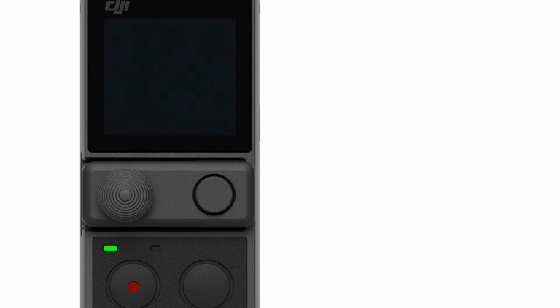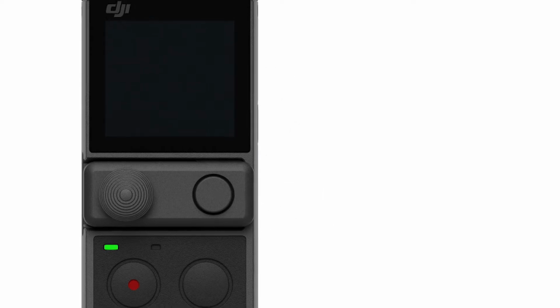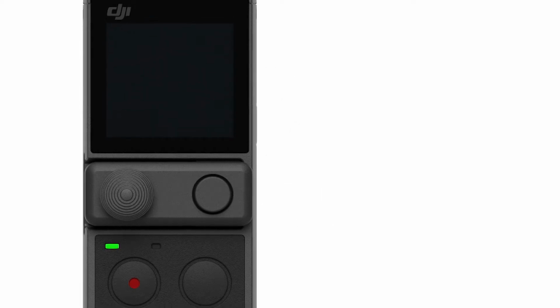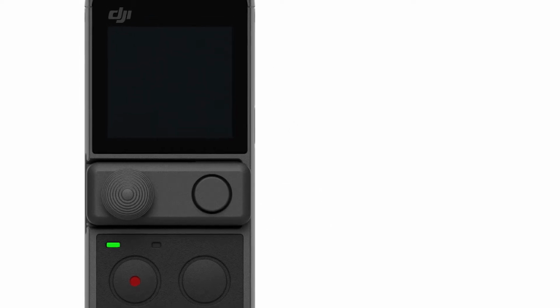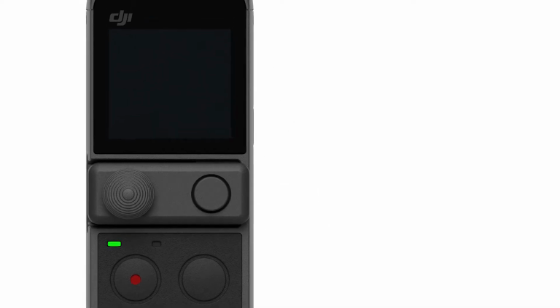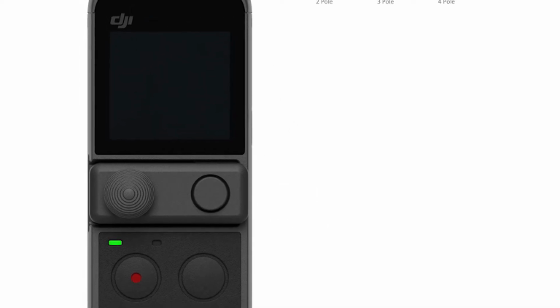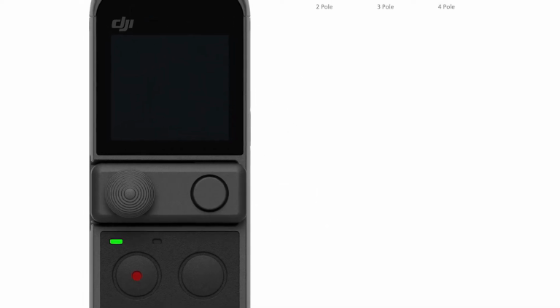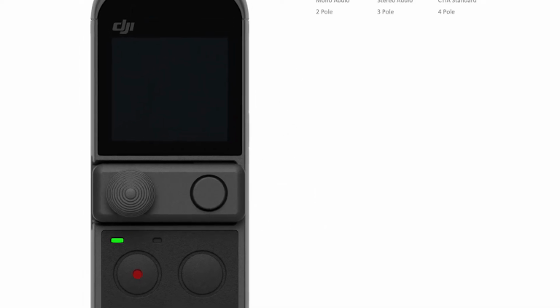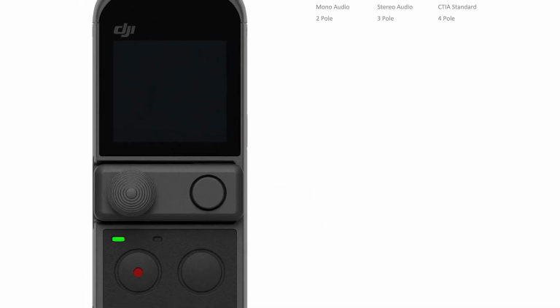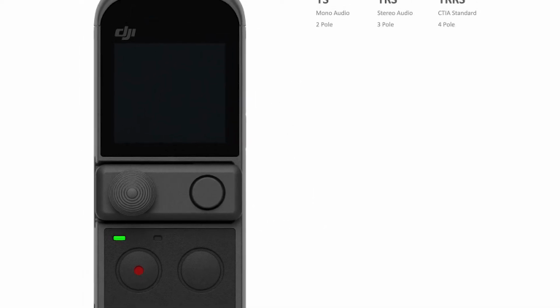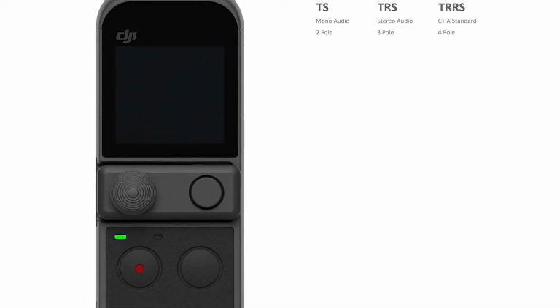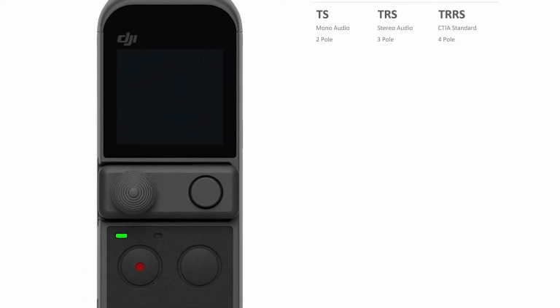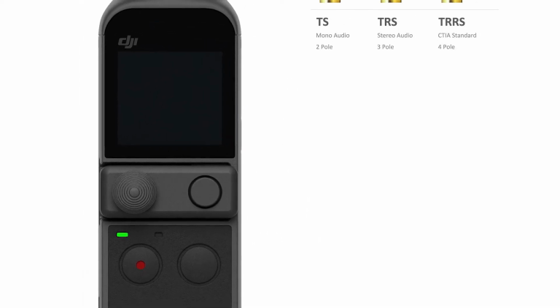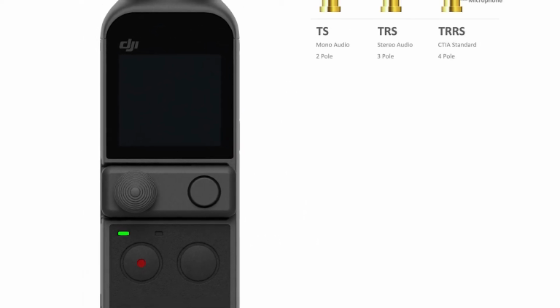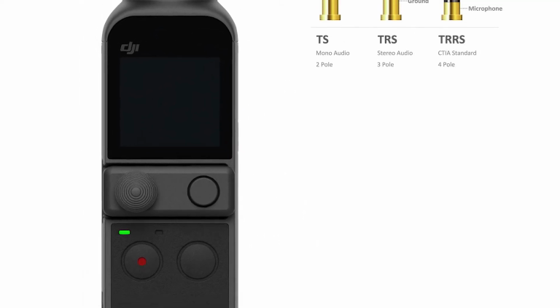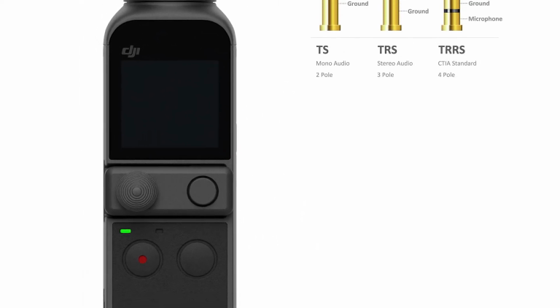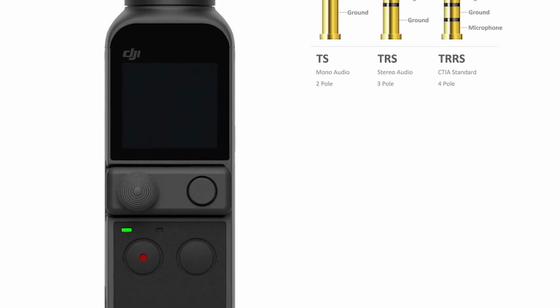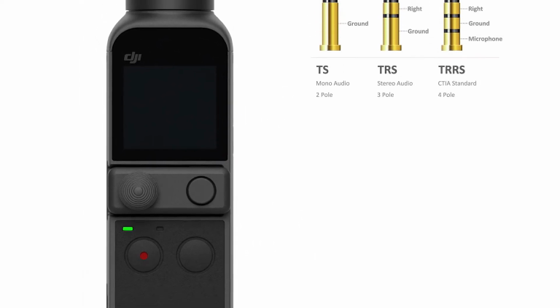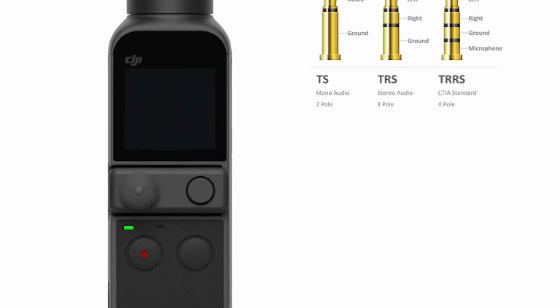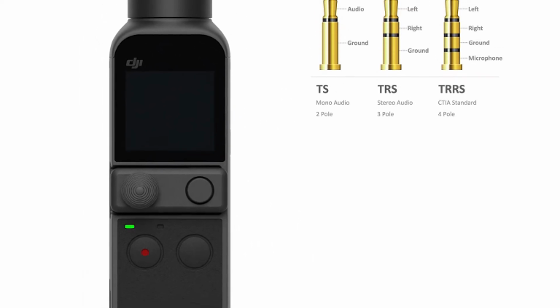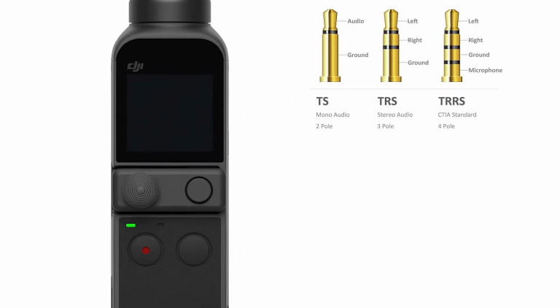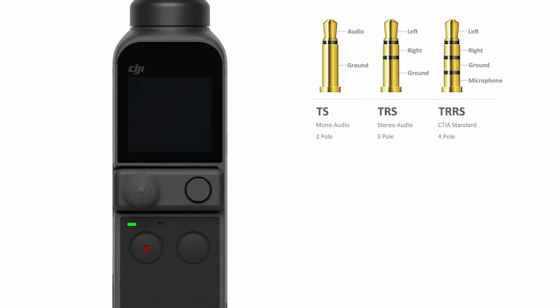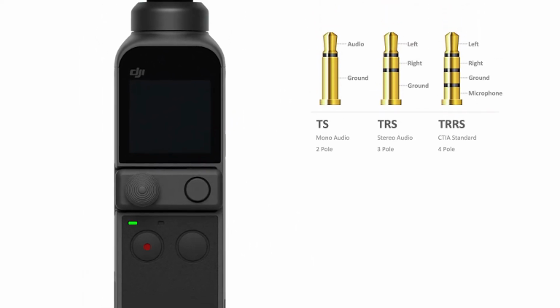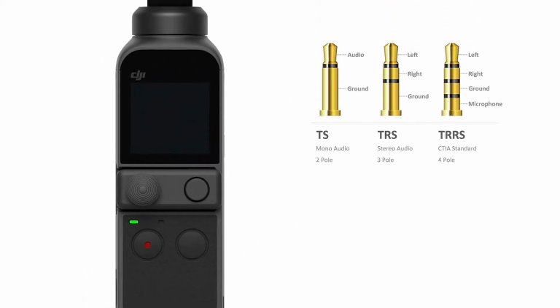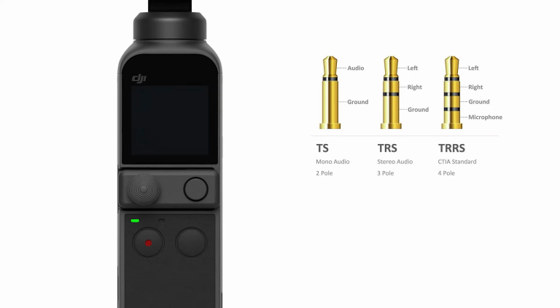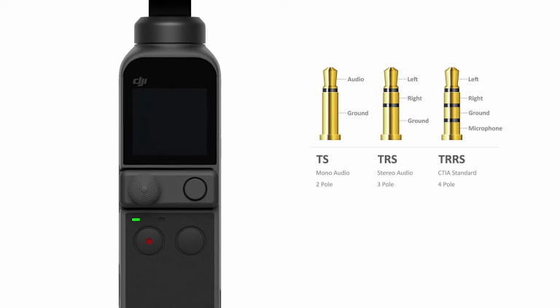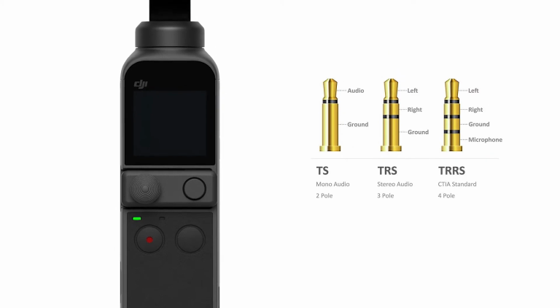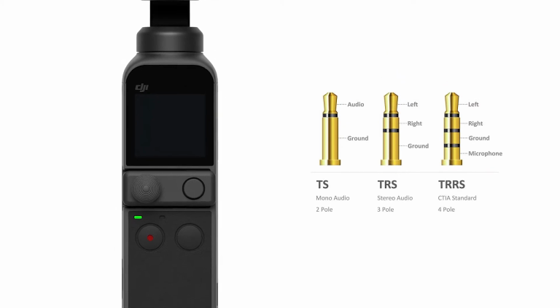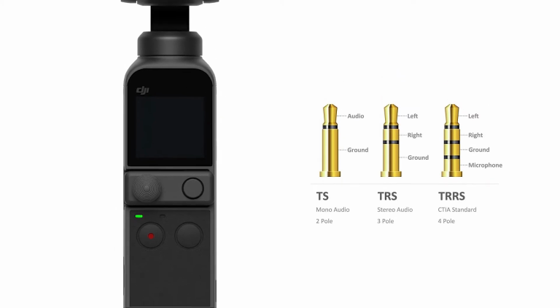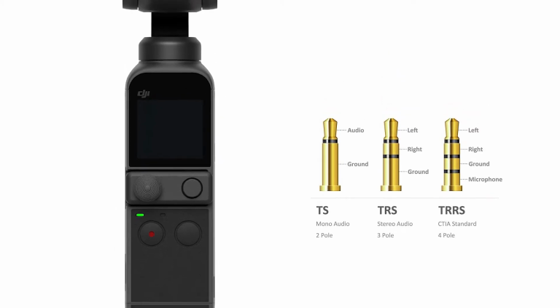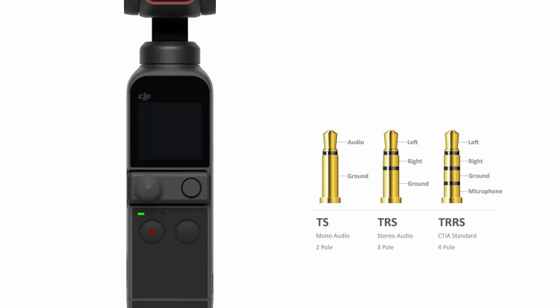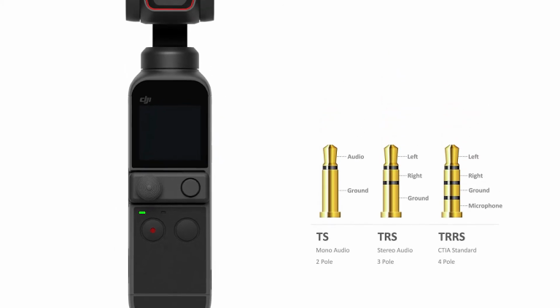The DJI Pocket 2 is compatible with all three types of connections. Let's try them.